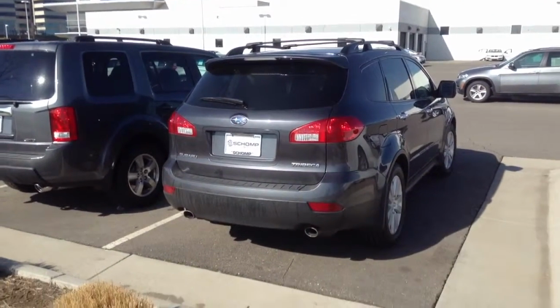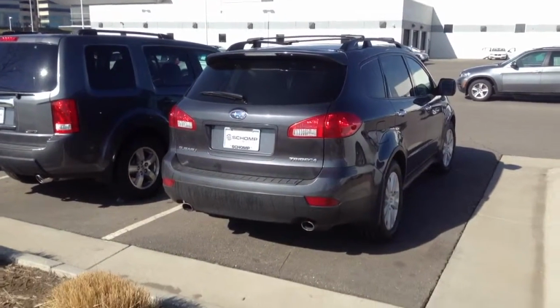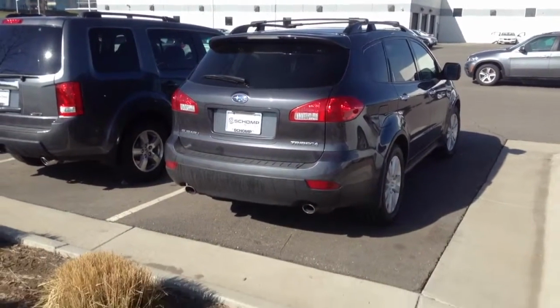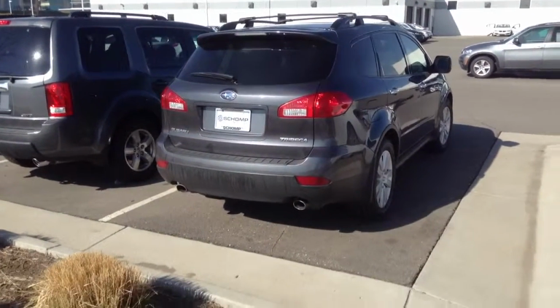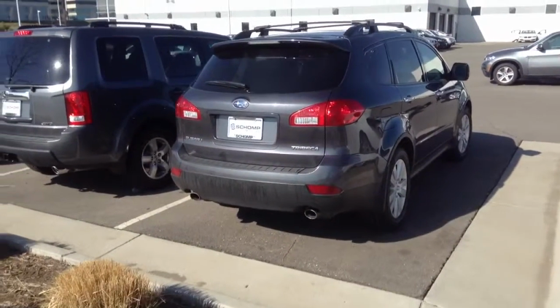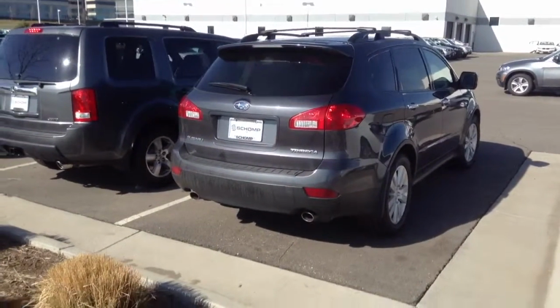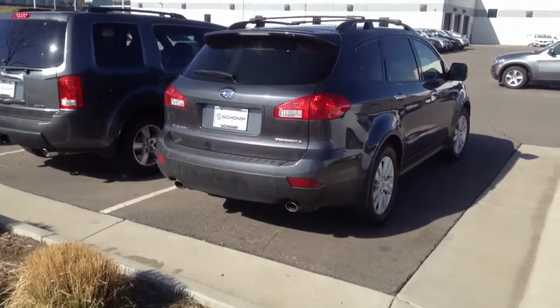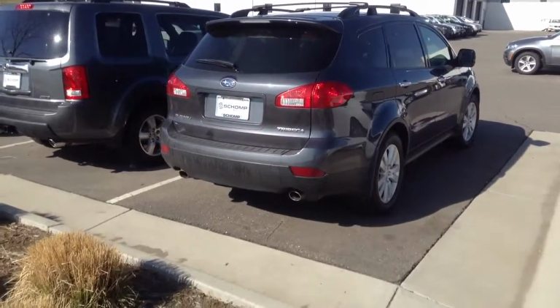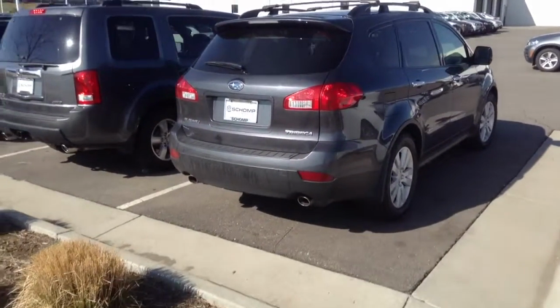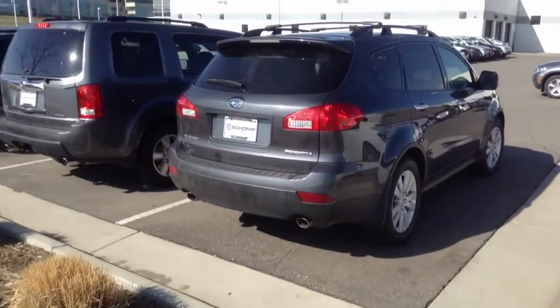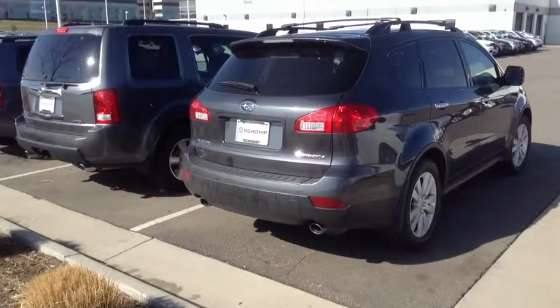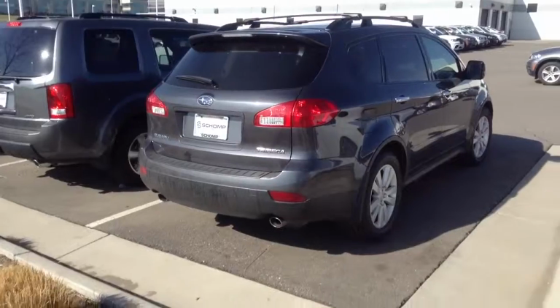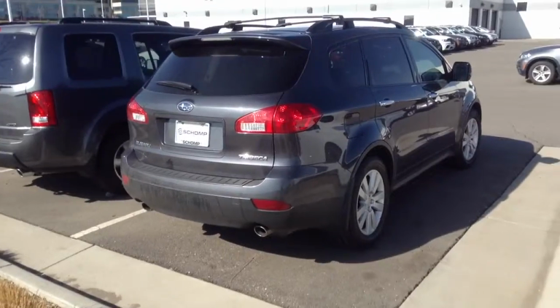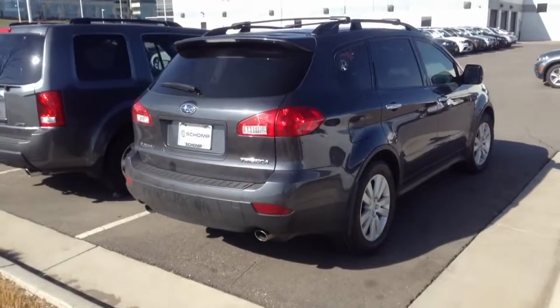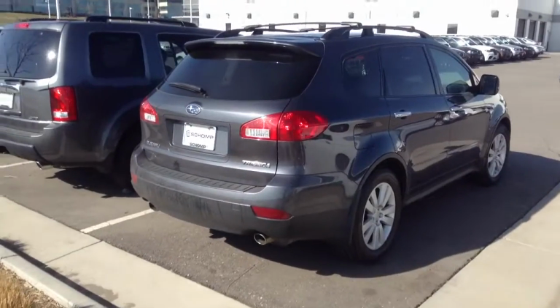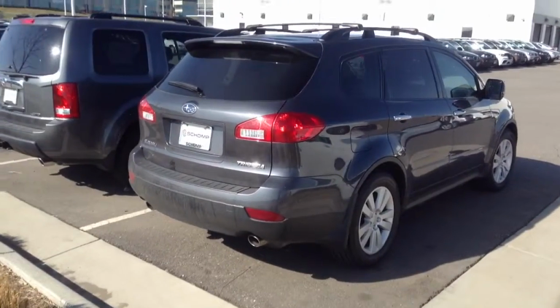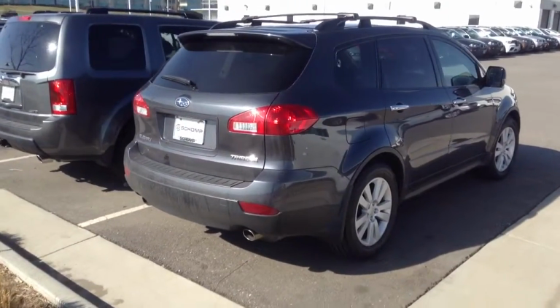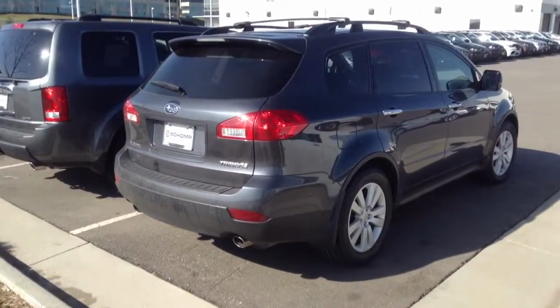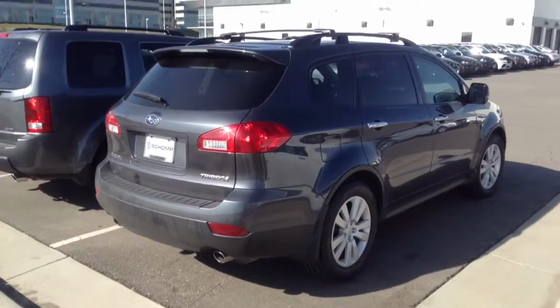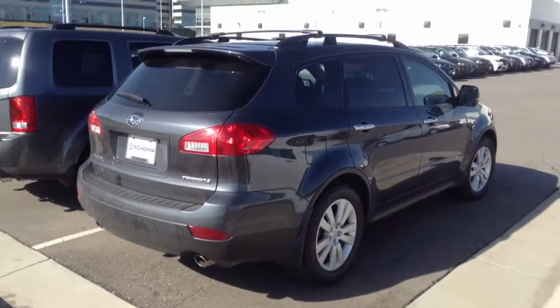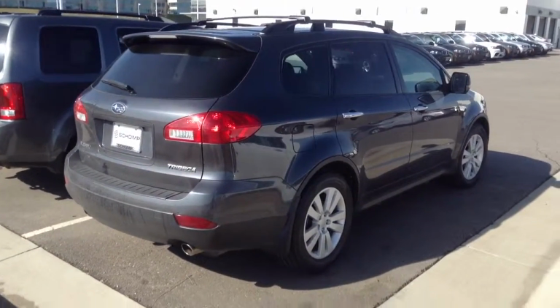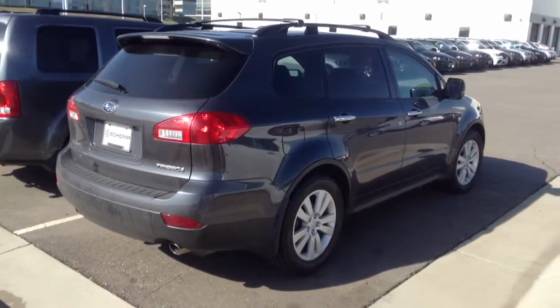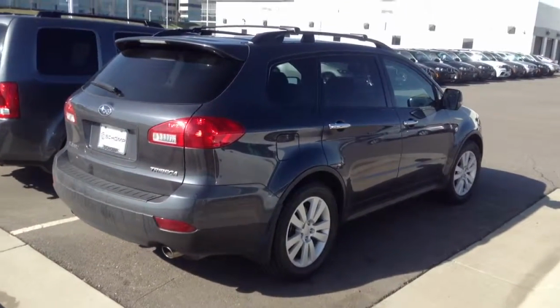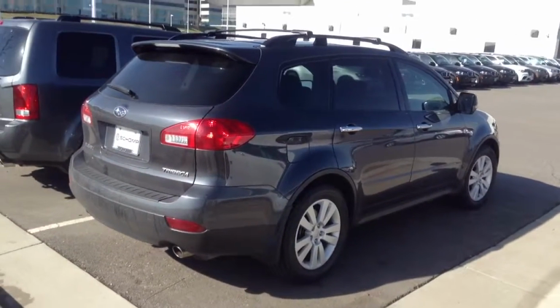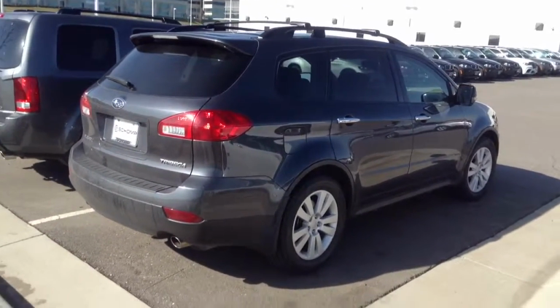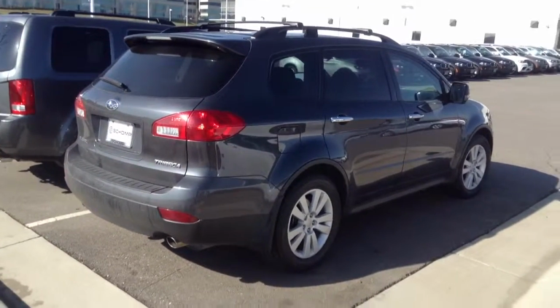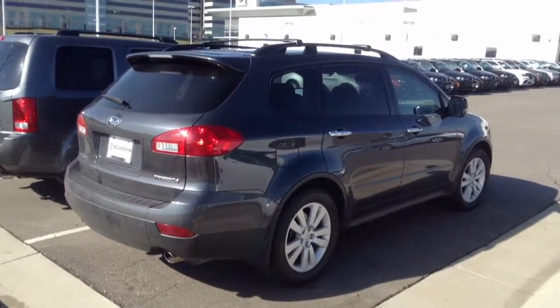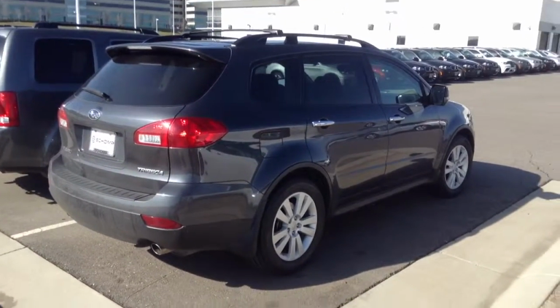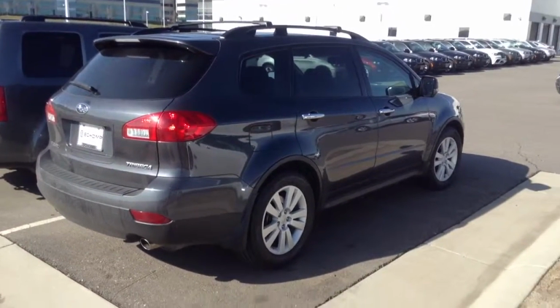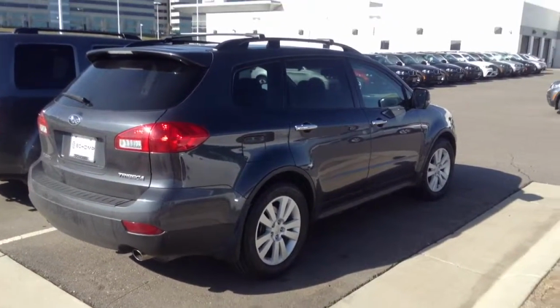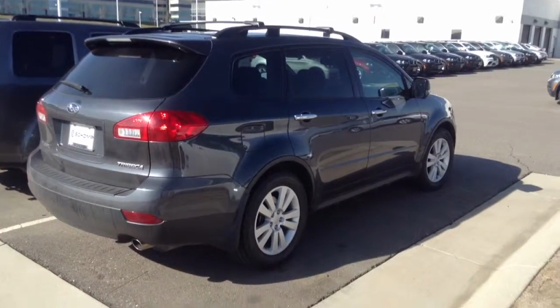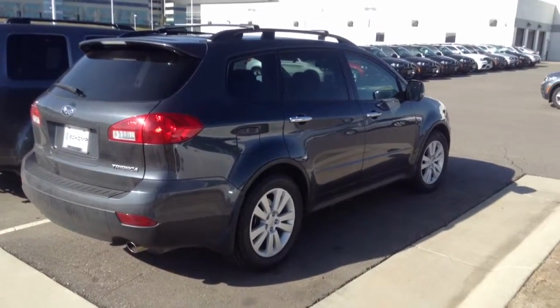Again, it's Pat at Schaunt BMW — 303-810-0446. And this is the Subaru Tribeca.